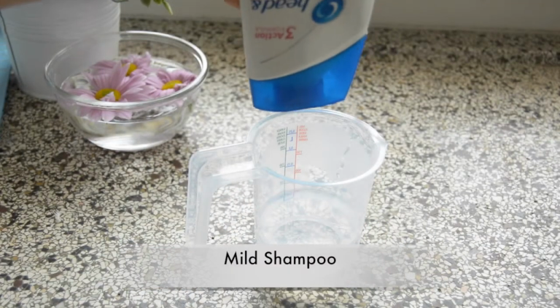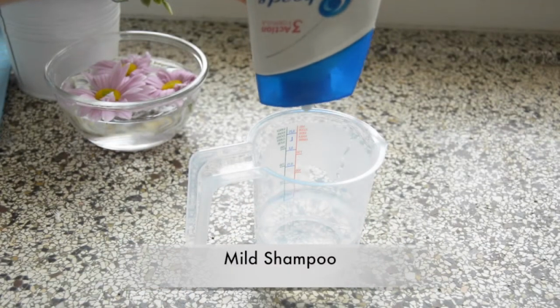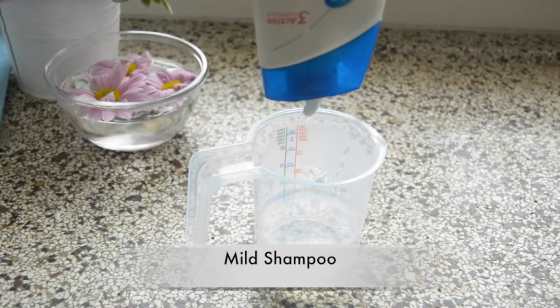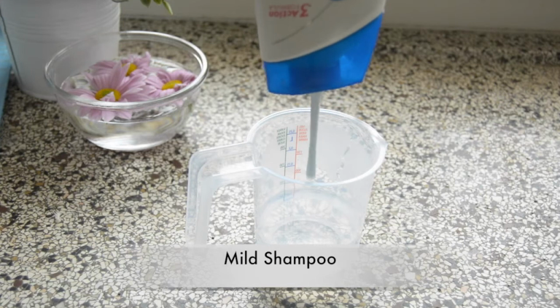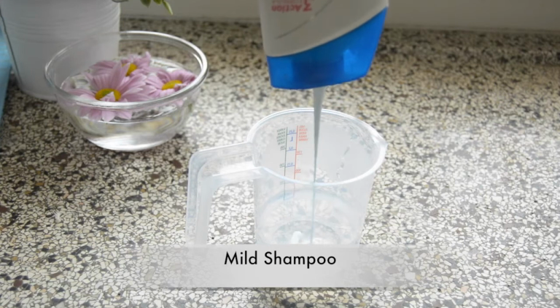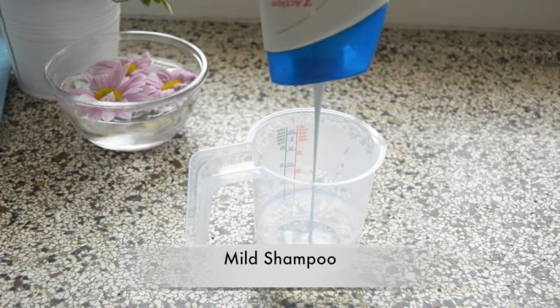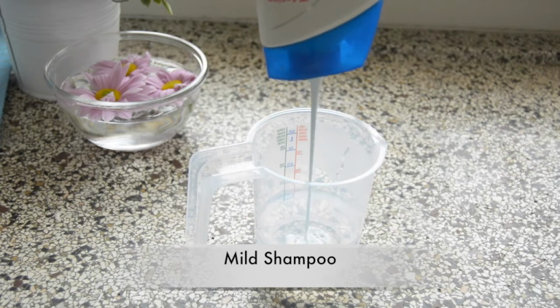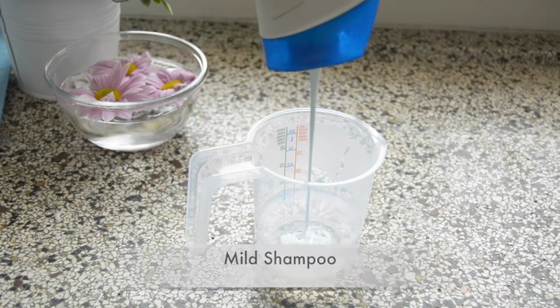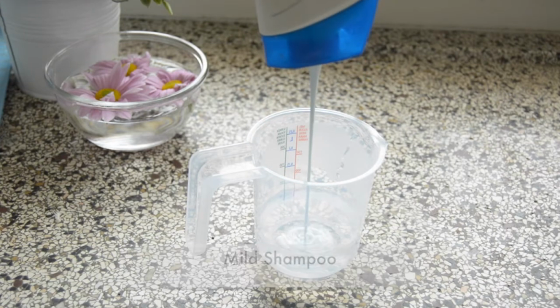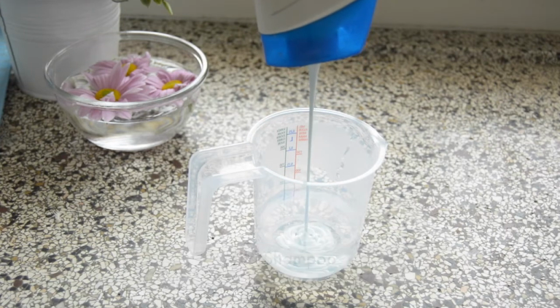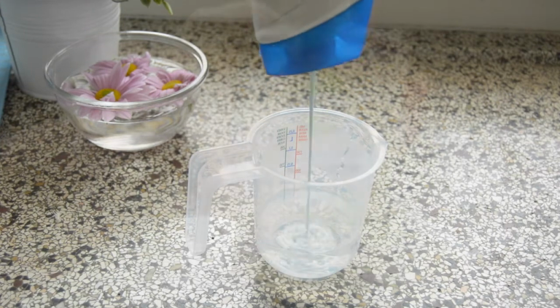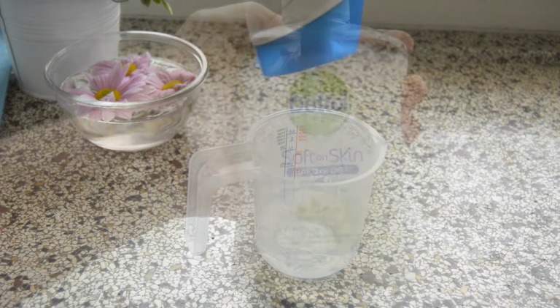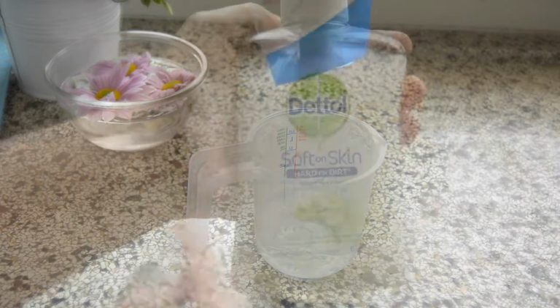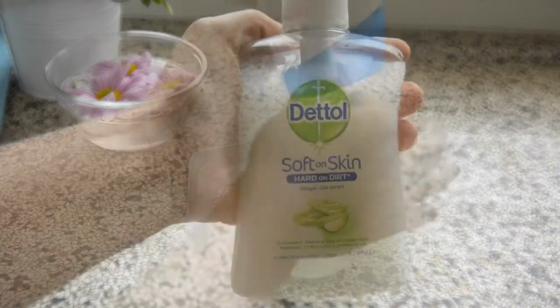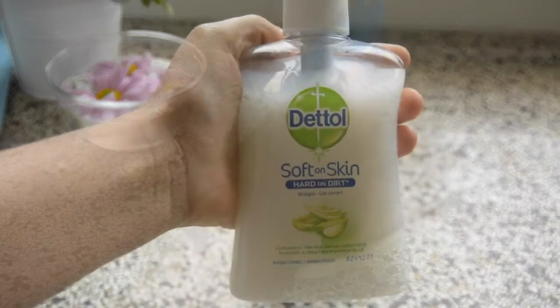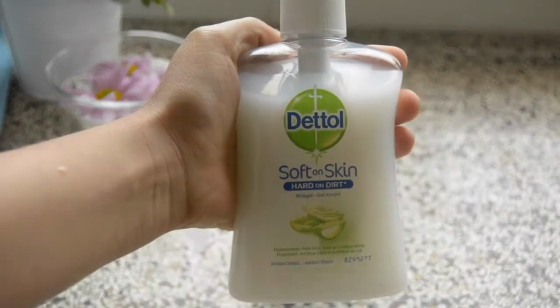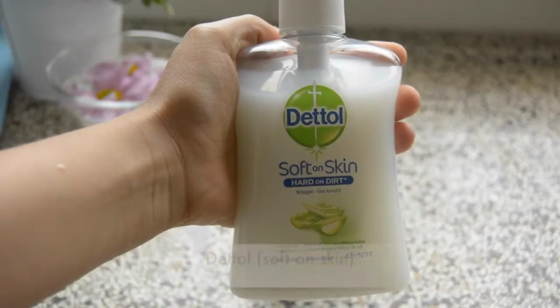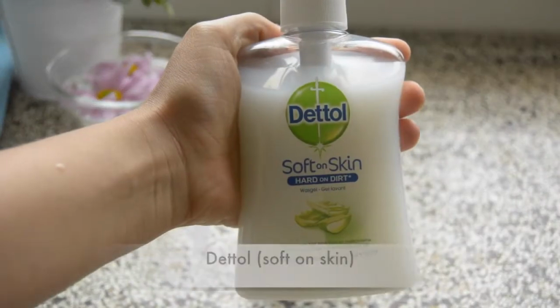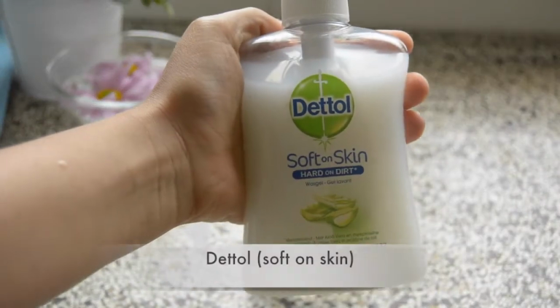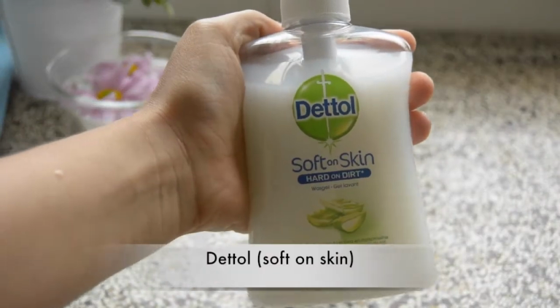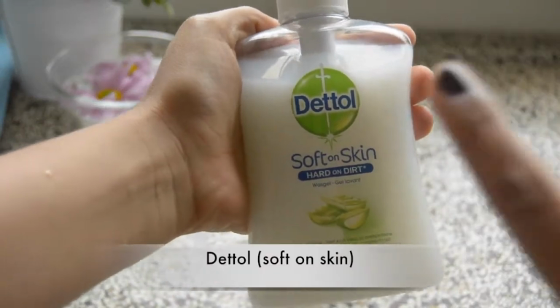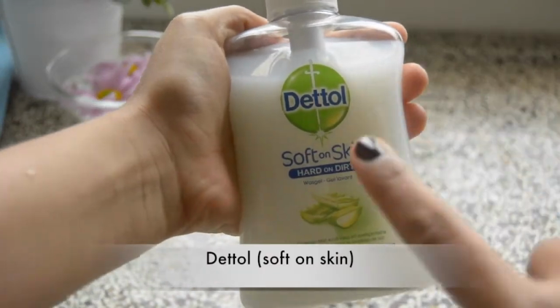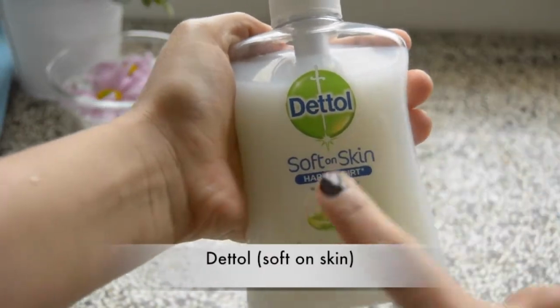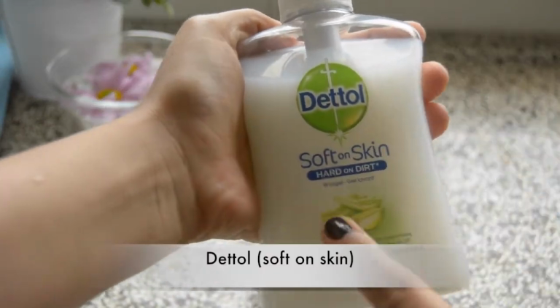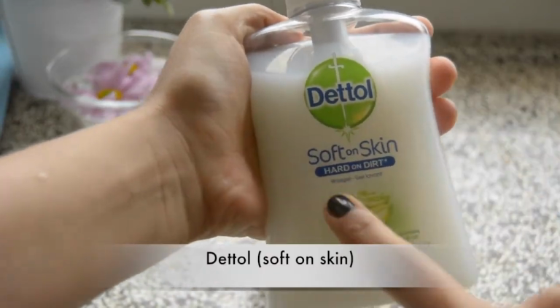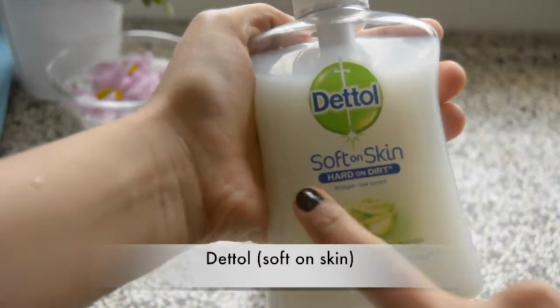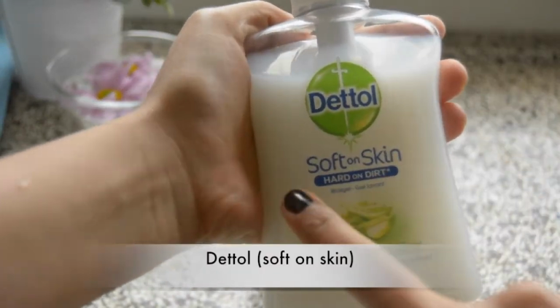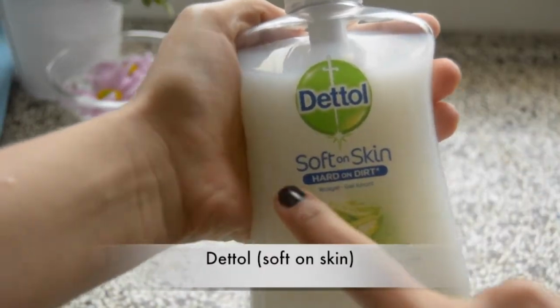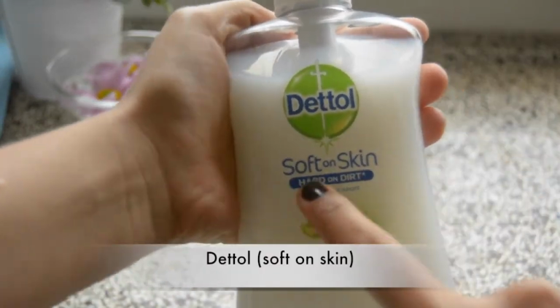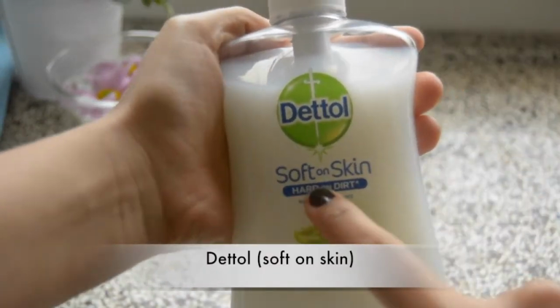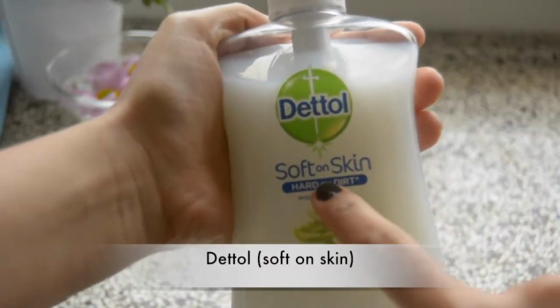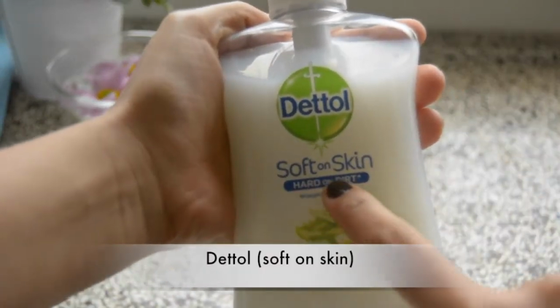I am using Head & Shoulders, the classic one. I also like to add some Dettol to make sure it is bacteria free.